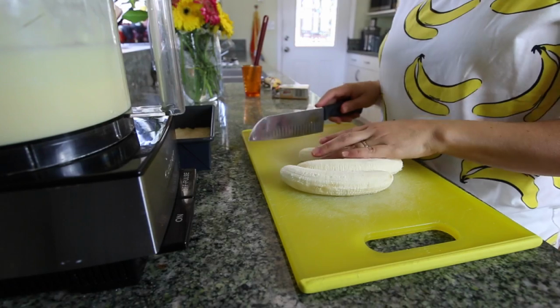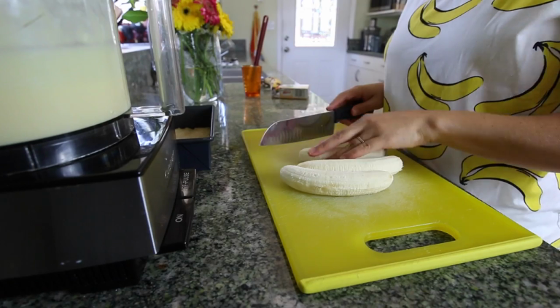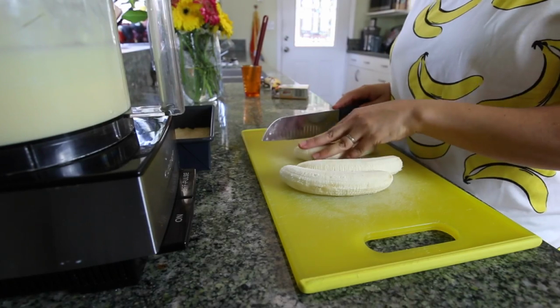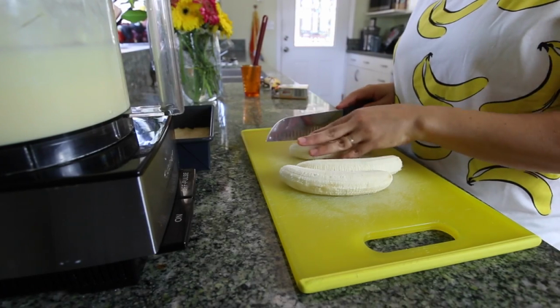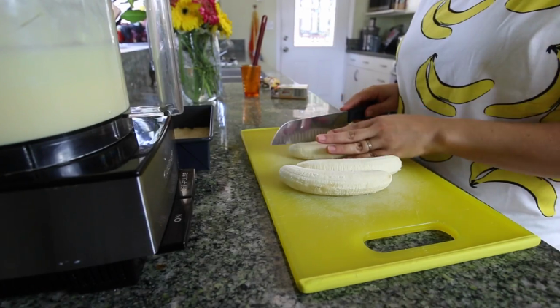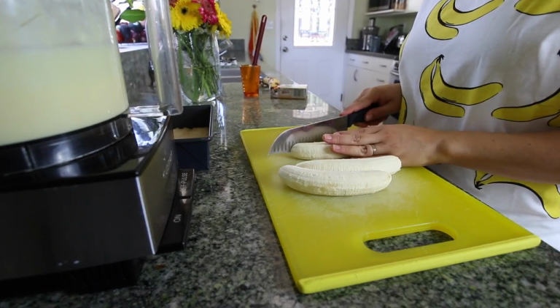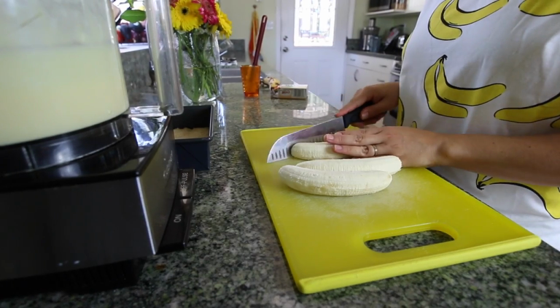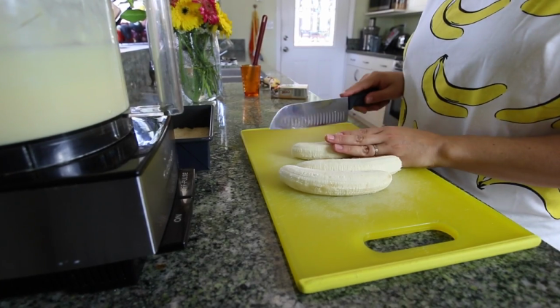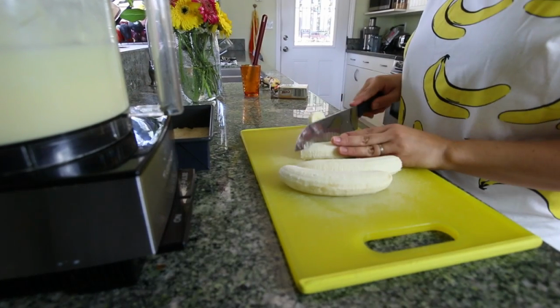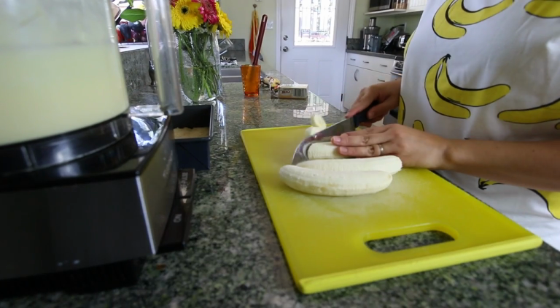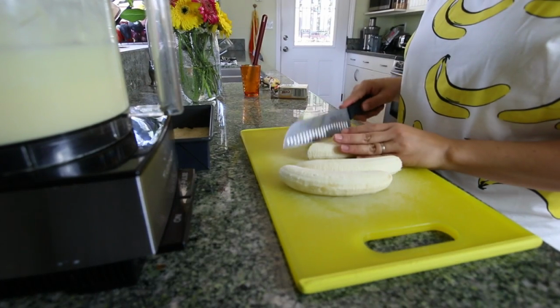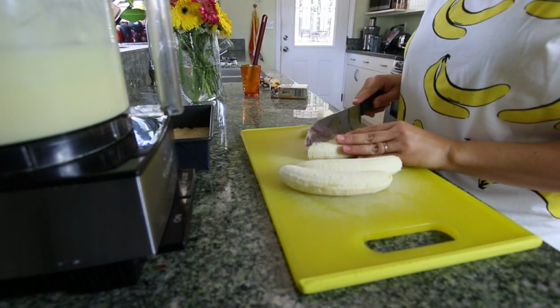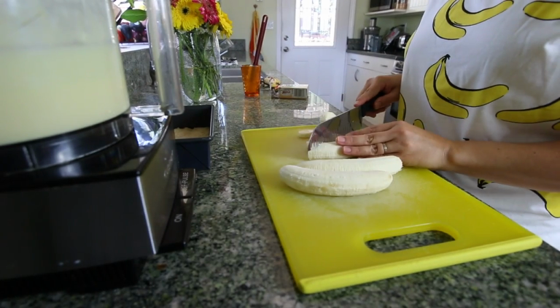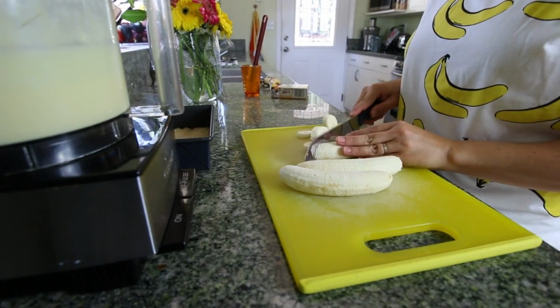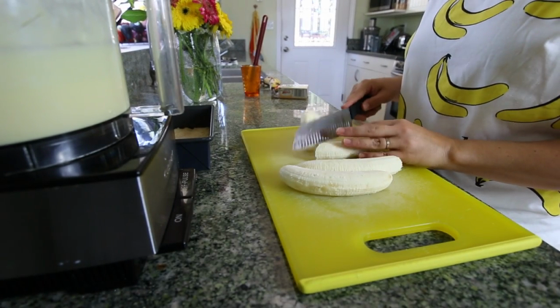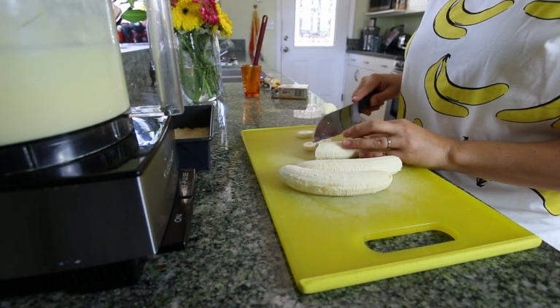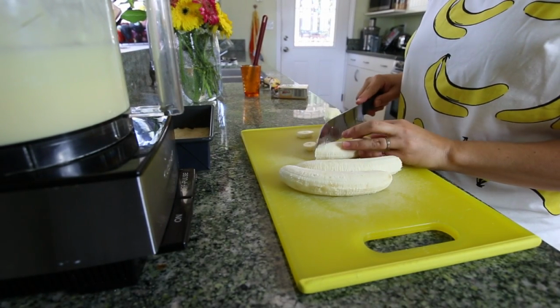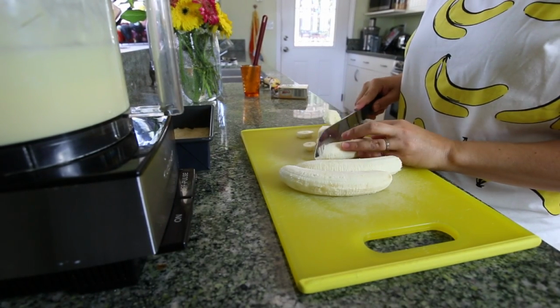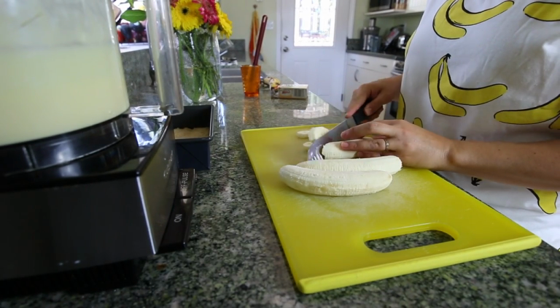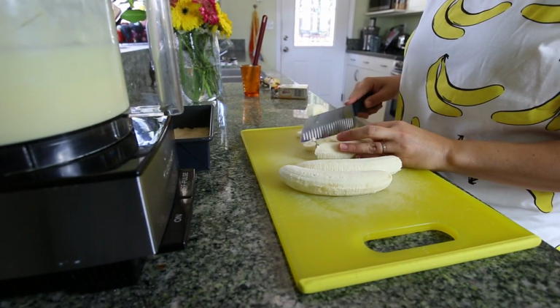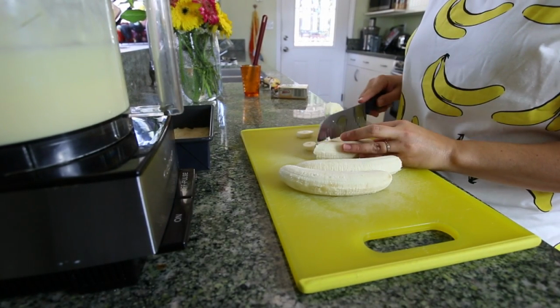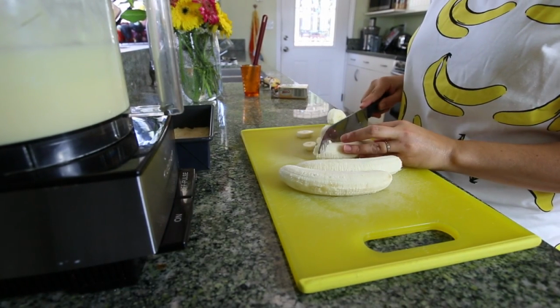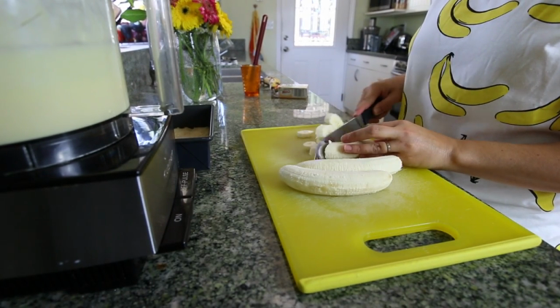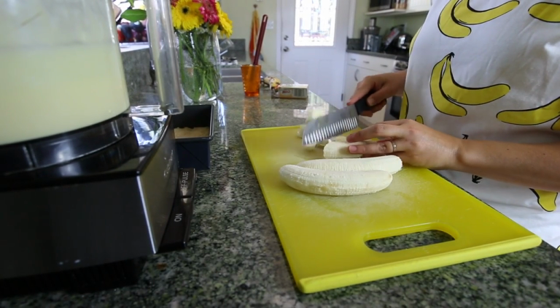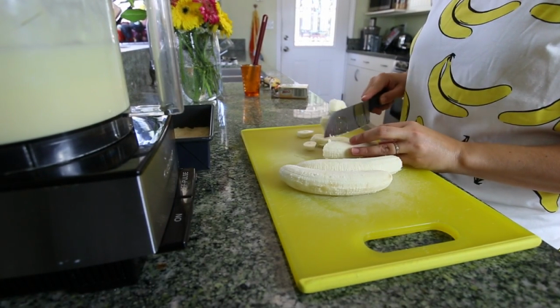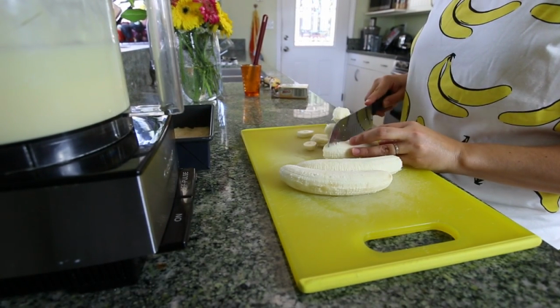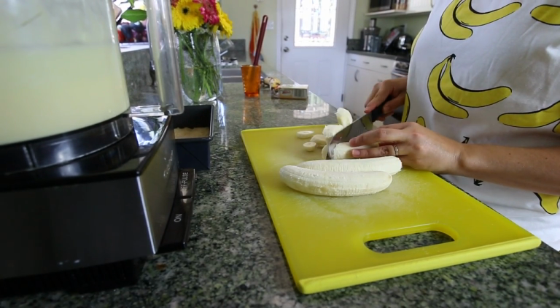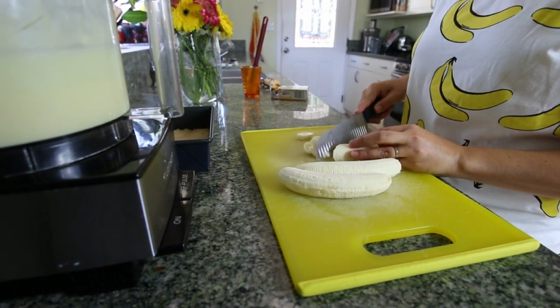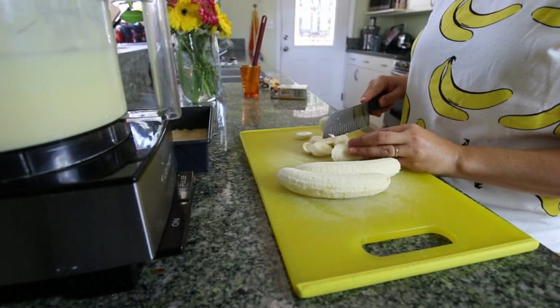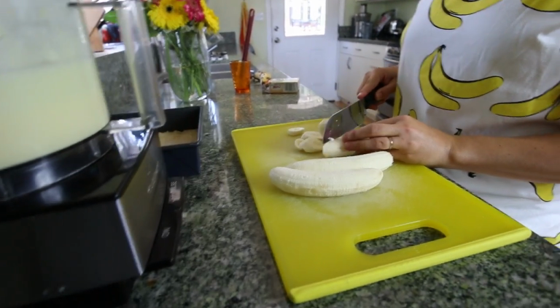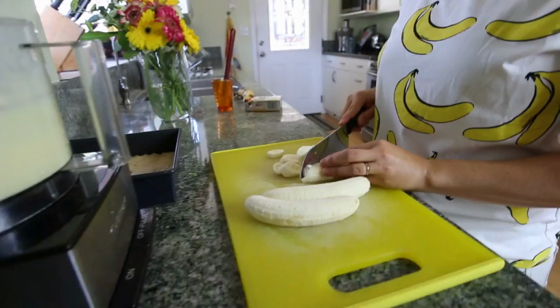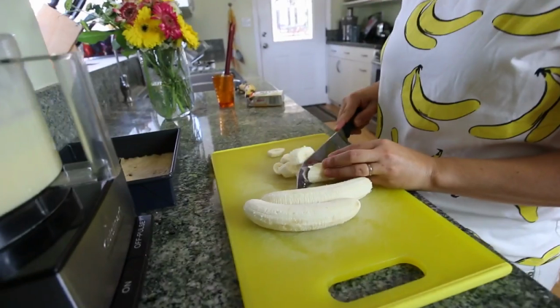I can't eat that healthy. Do you know how expensive a banana is? It's like 15 cents.